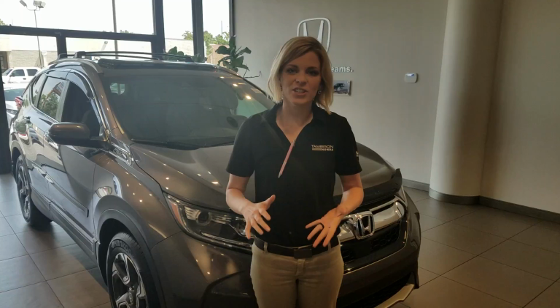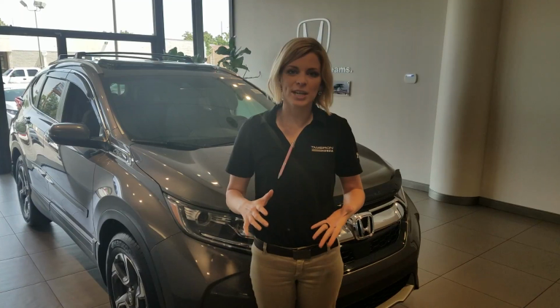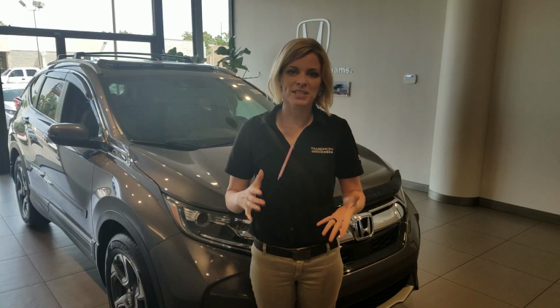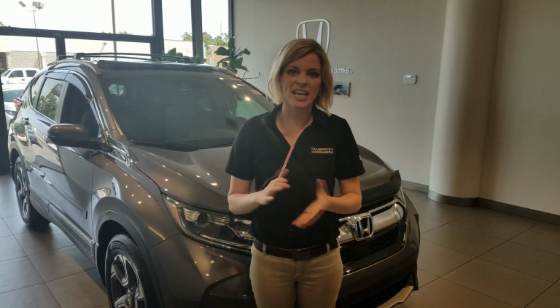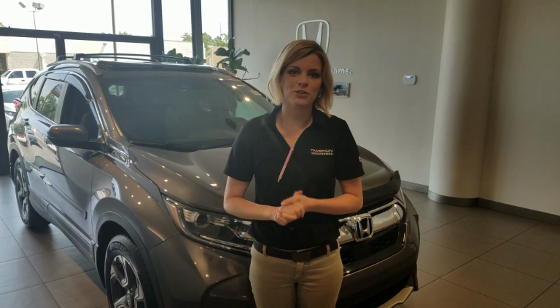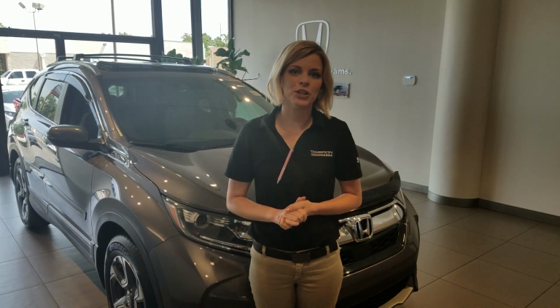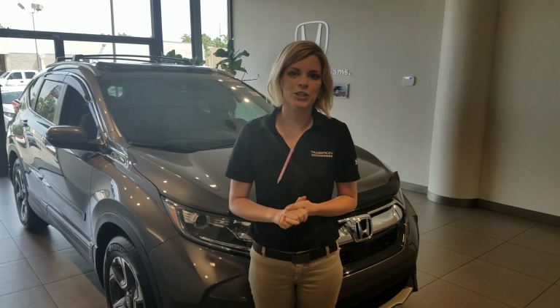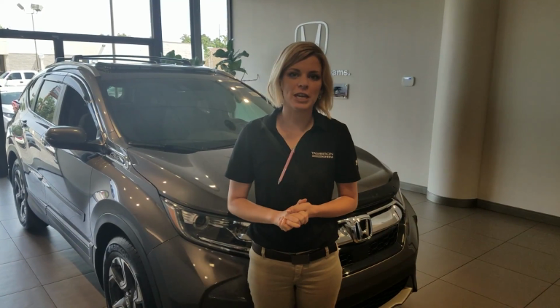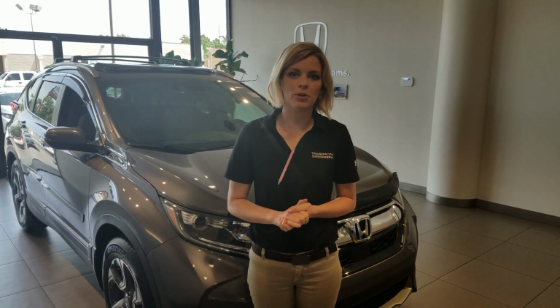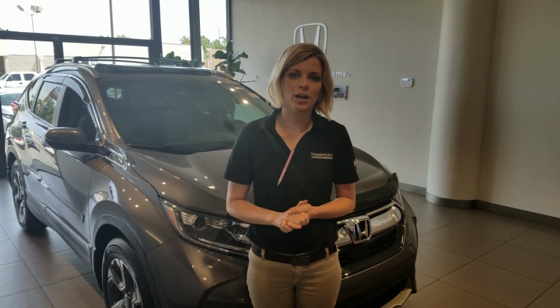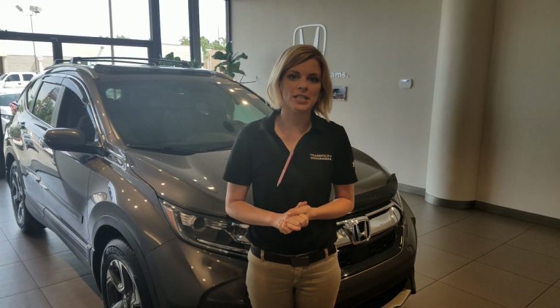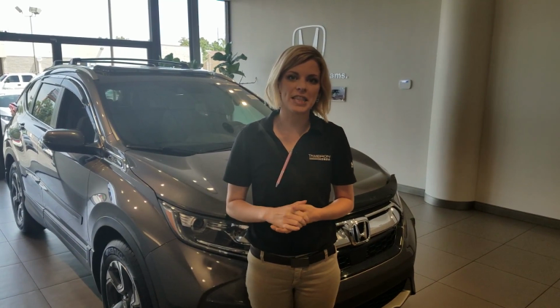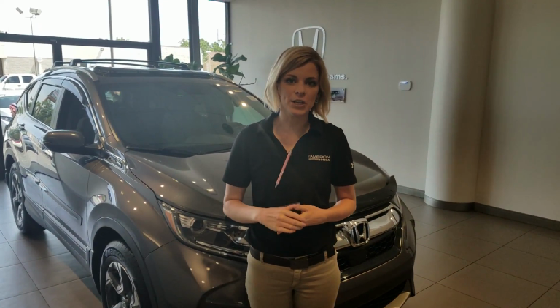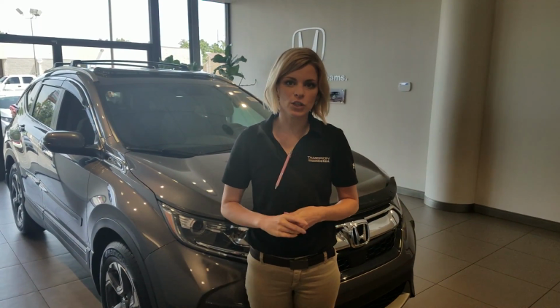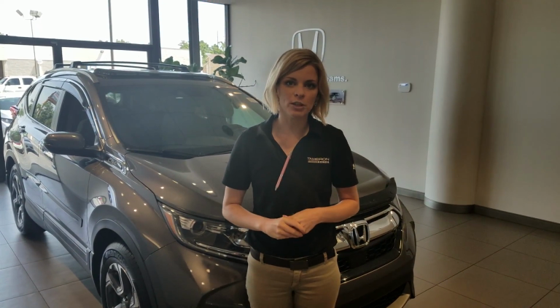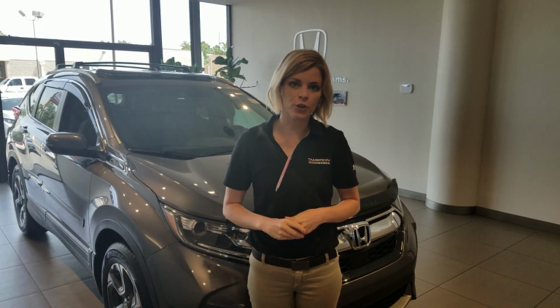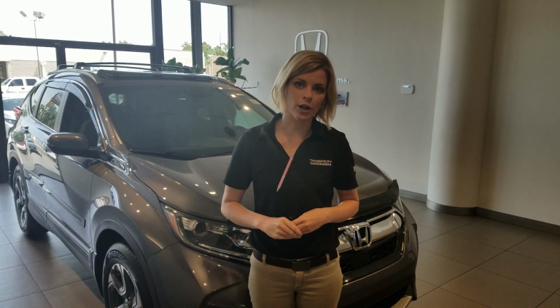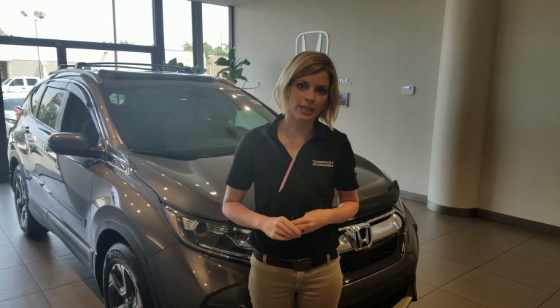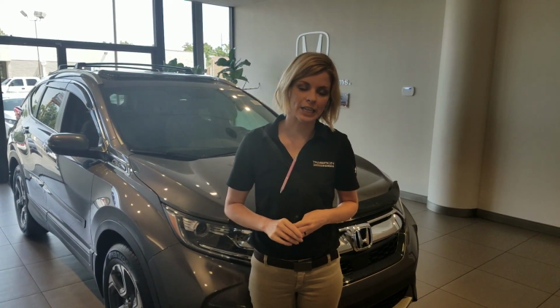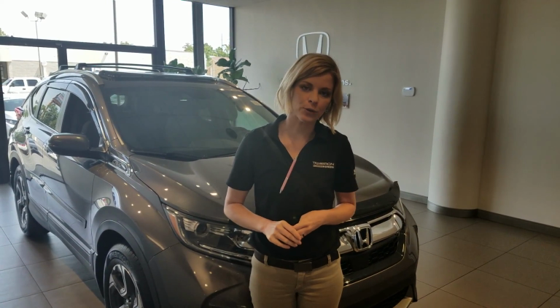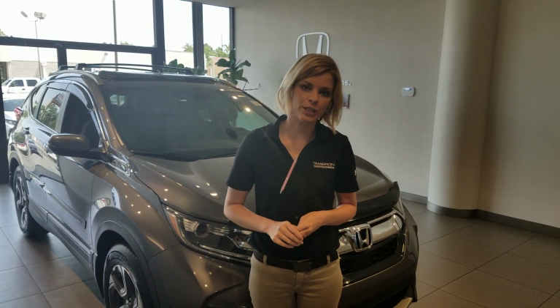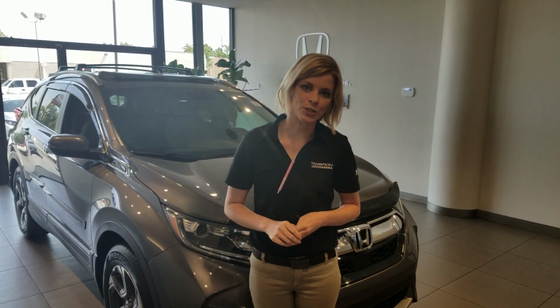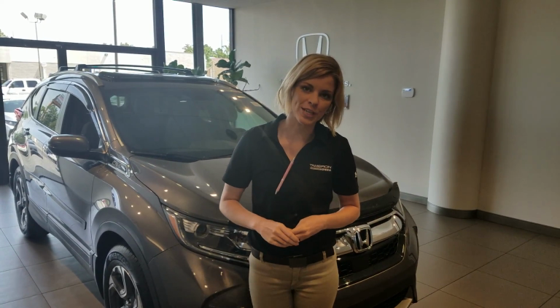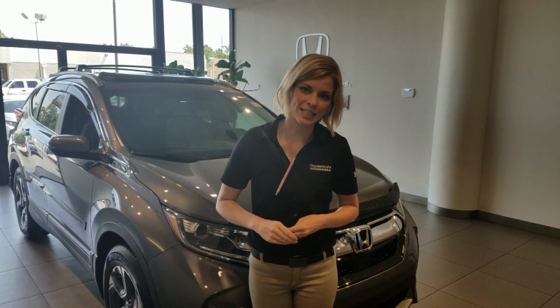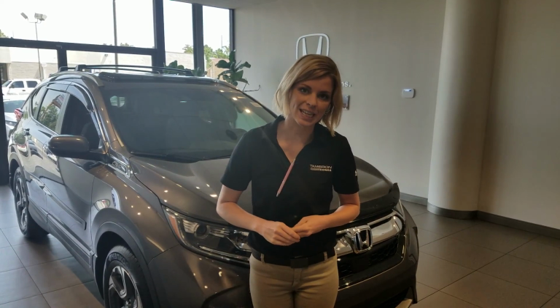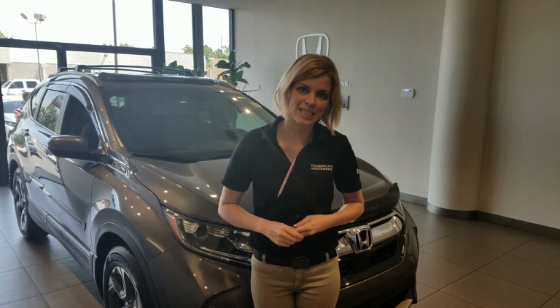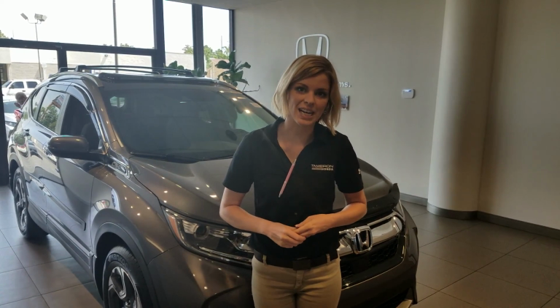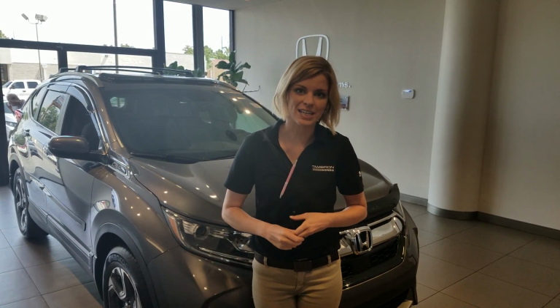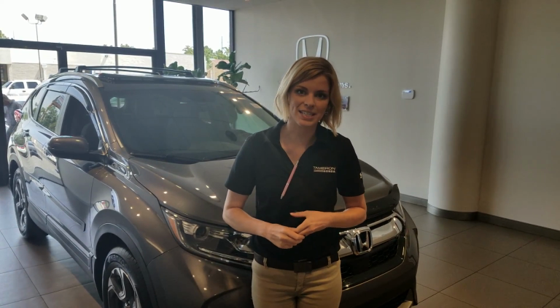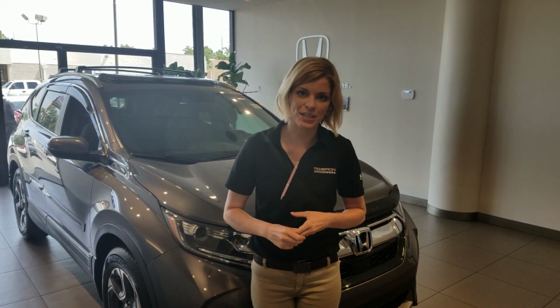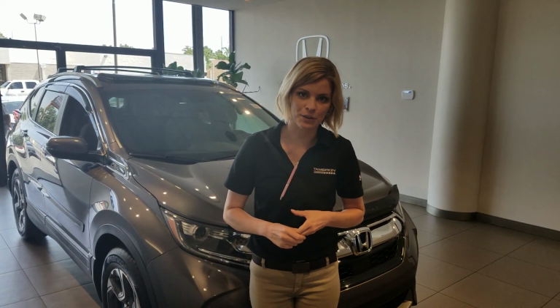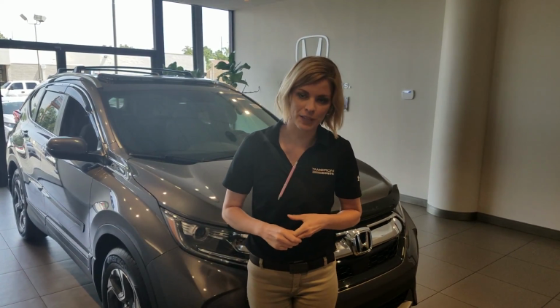Hey James, it's Kate over here with Tamron Honda. Thank you so much for your online inquiry on the 2018 Honda CR-V.